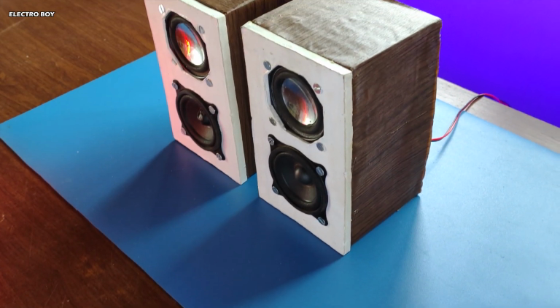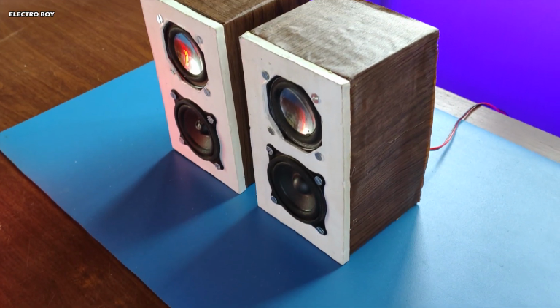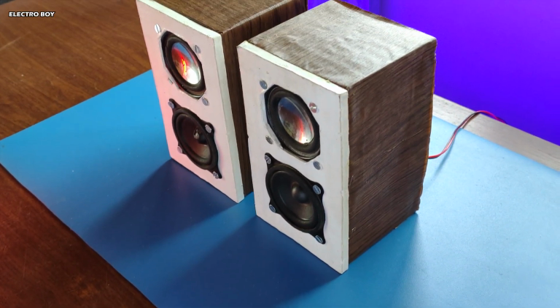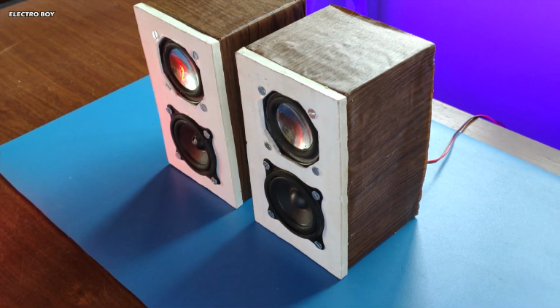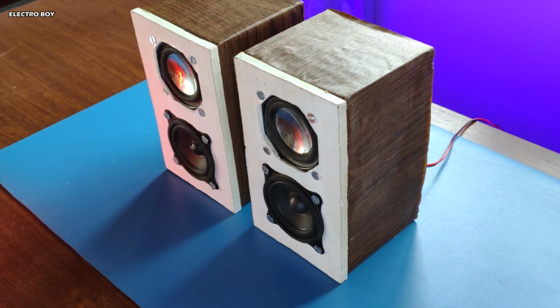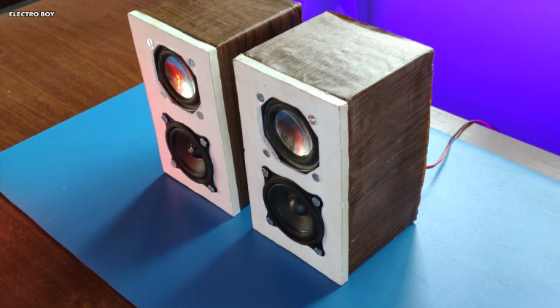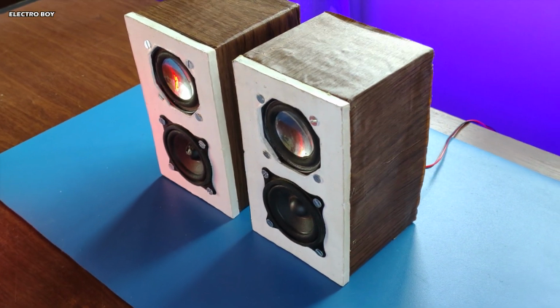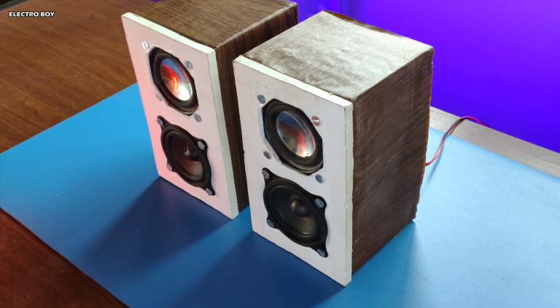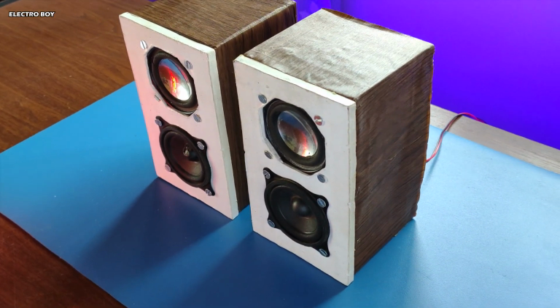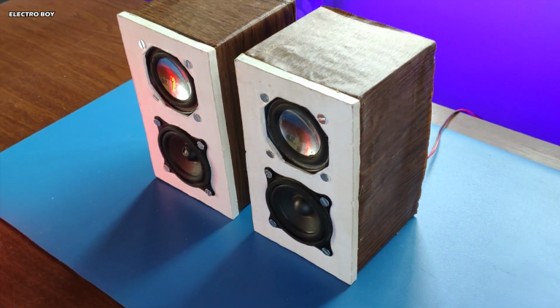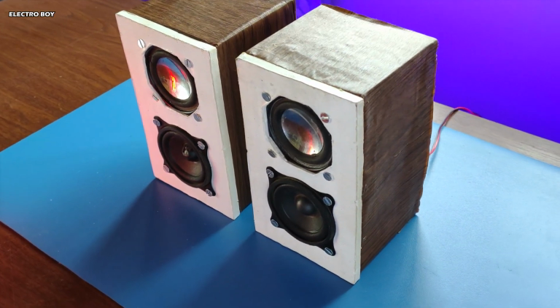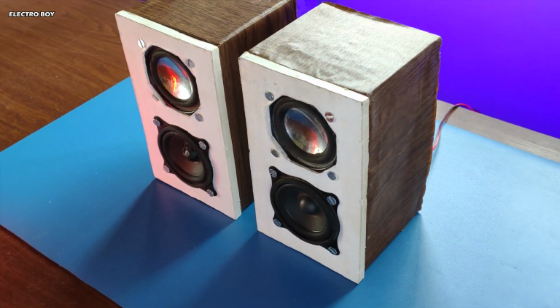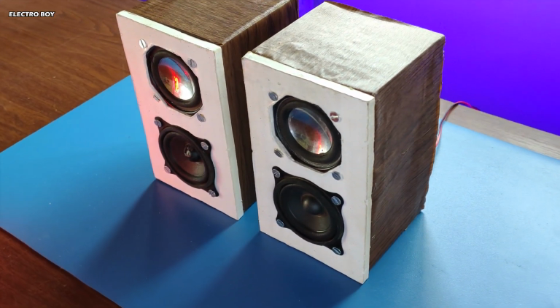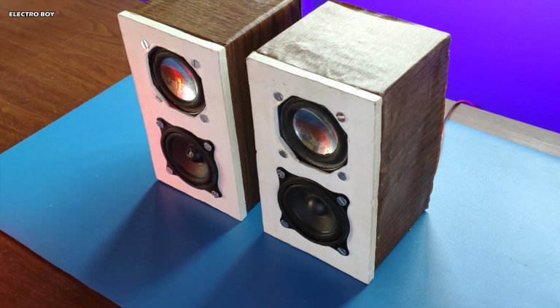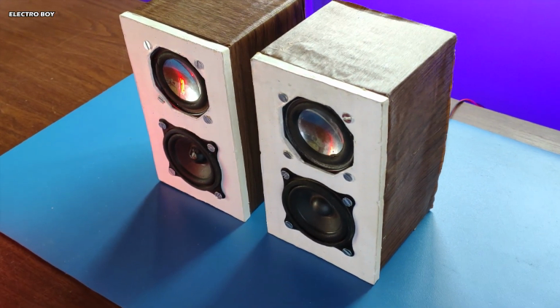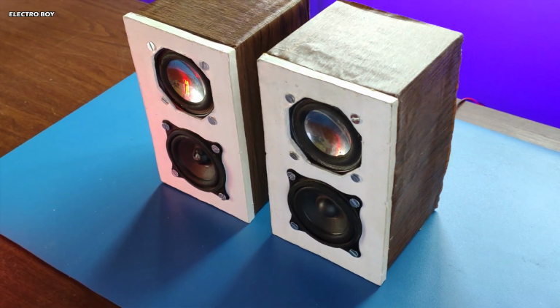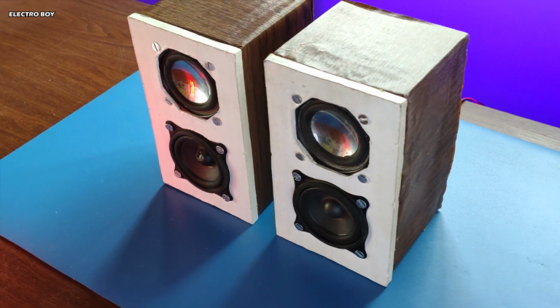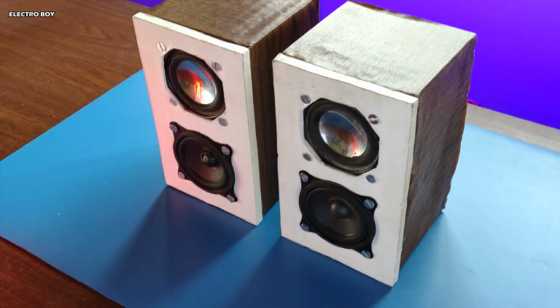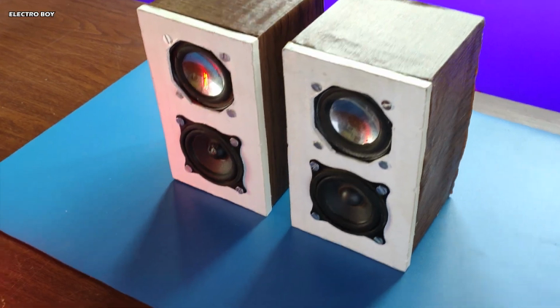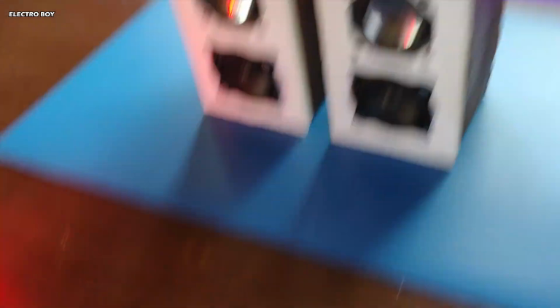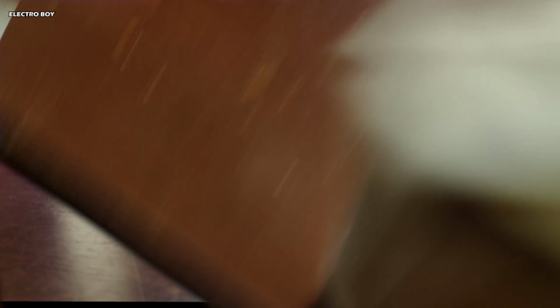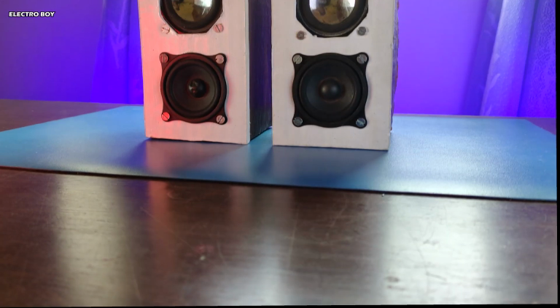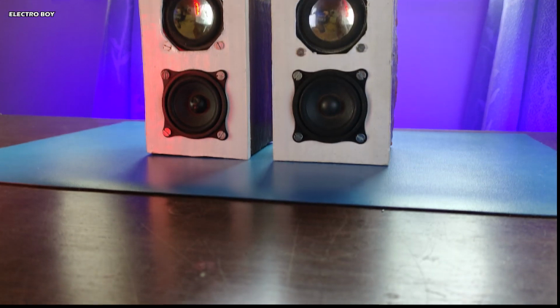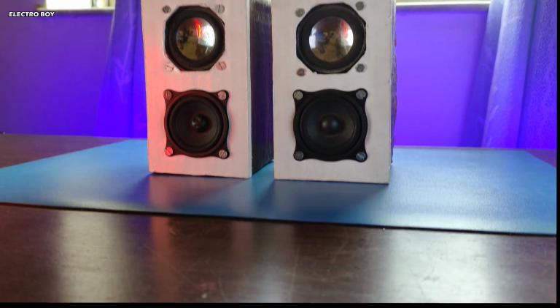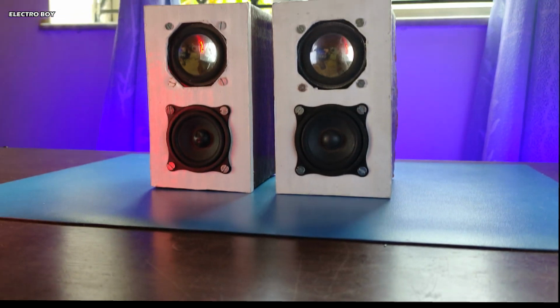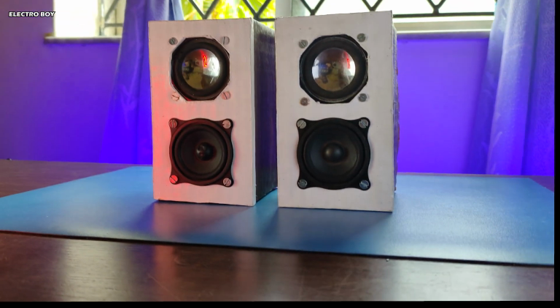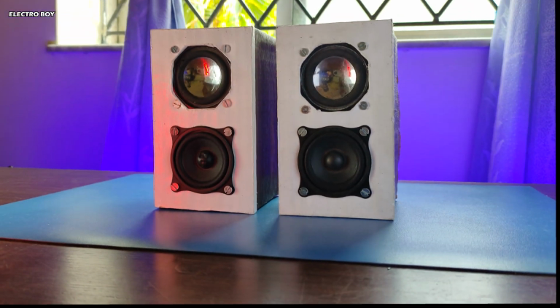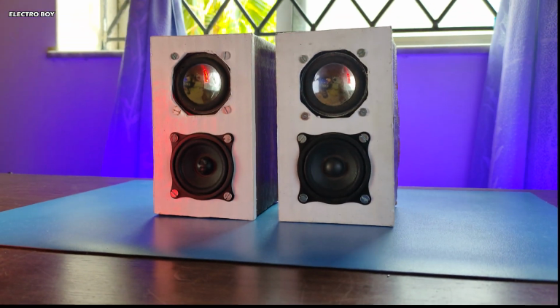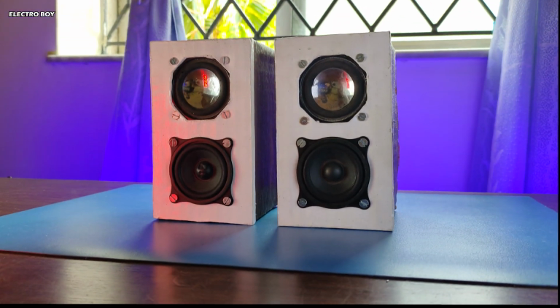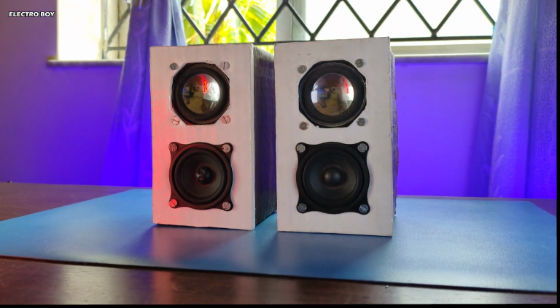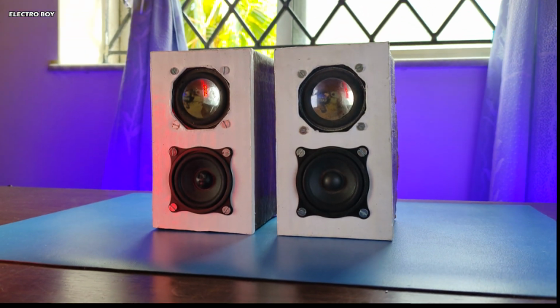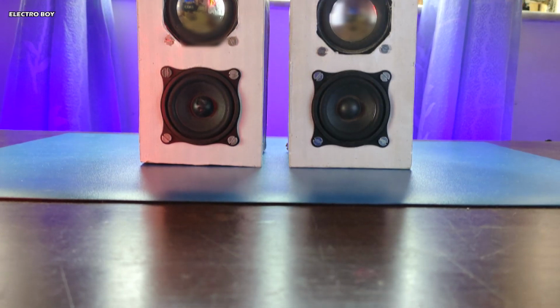The build is complete. We have some fully functional computer speakers, and besides them having a really good sound, they also look amazing.